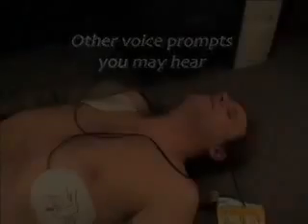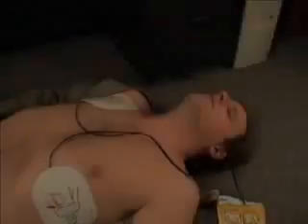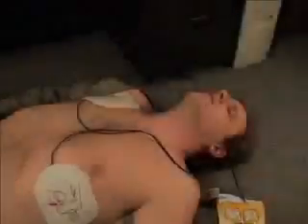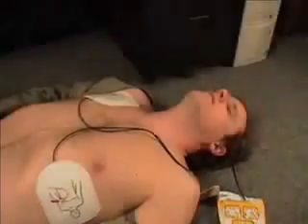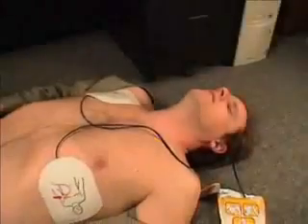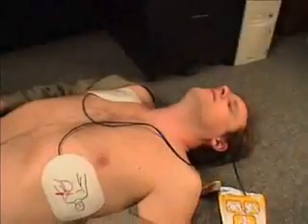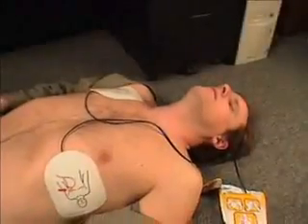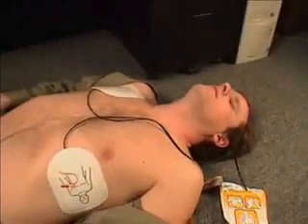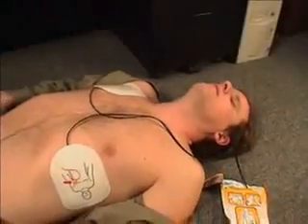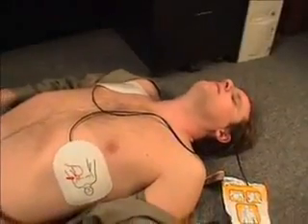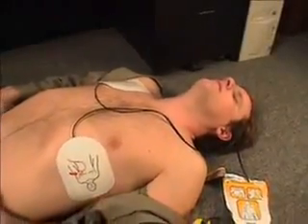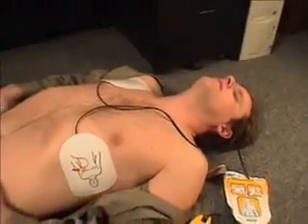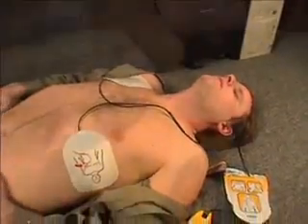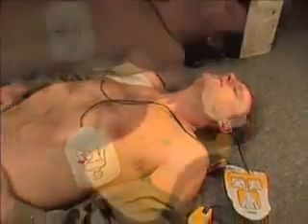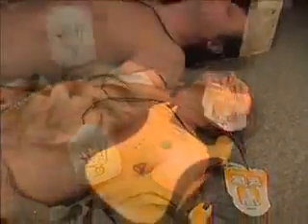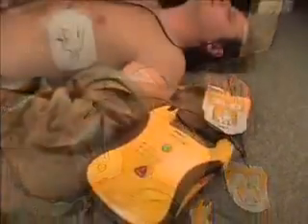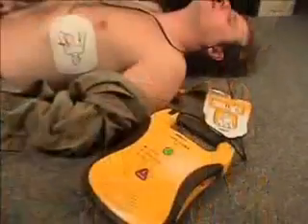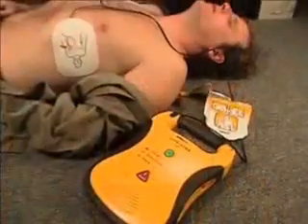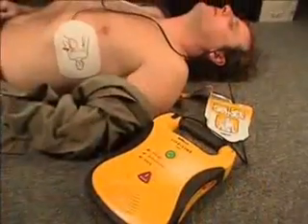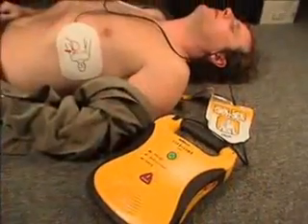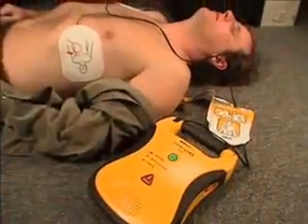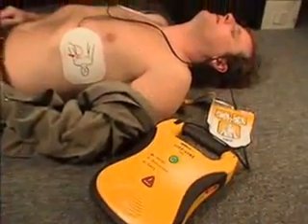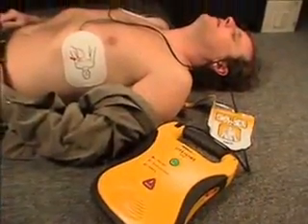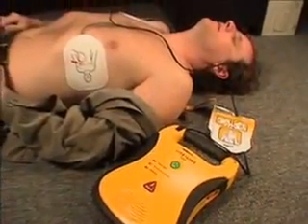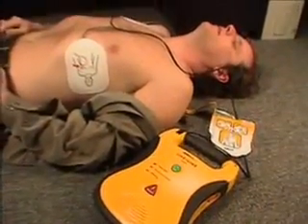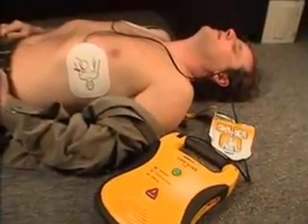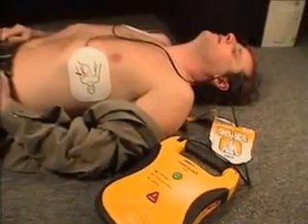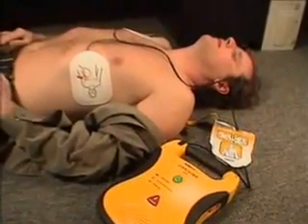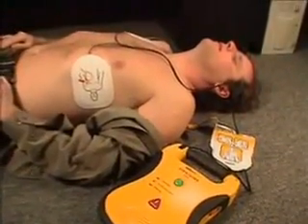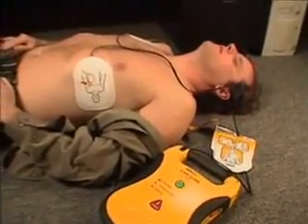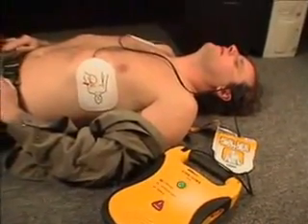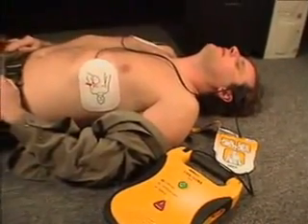No shock advised. The Lifeline AED will not shock a victim that does not require a shock.